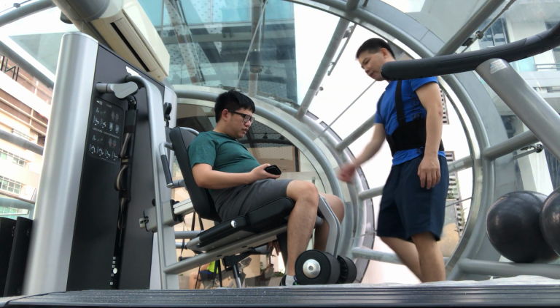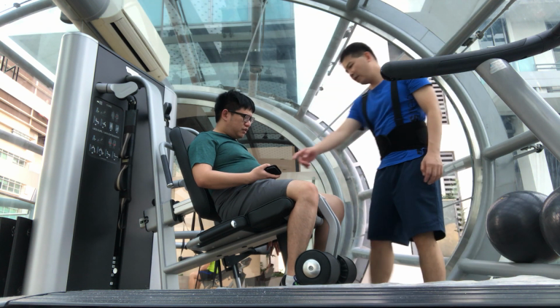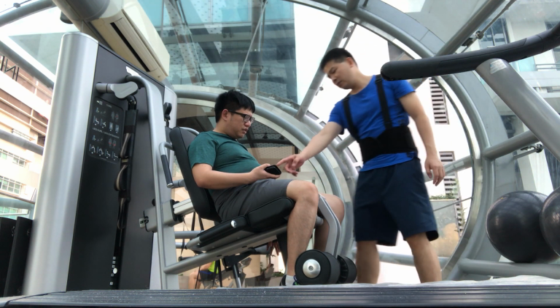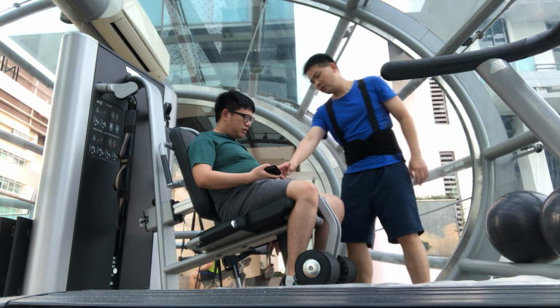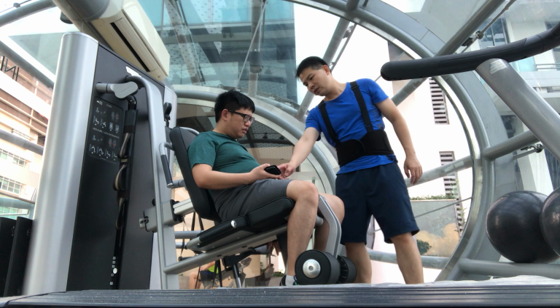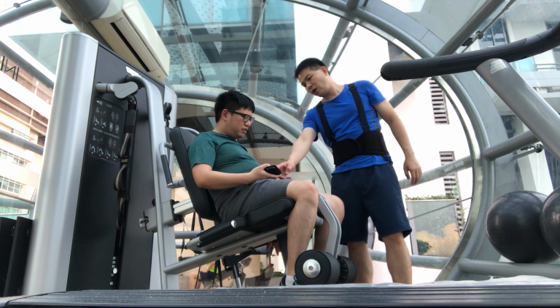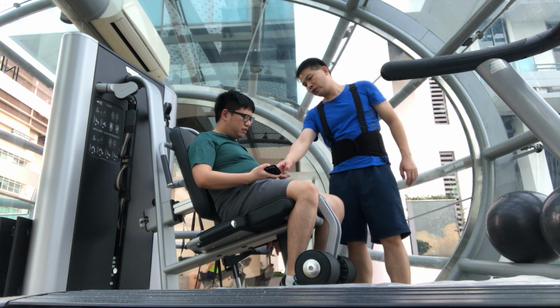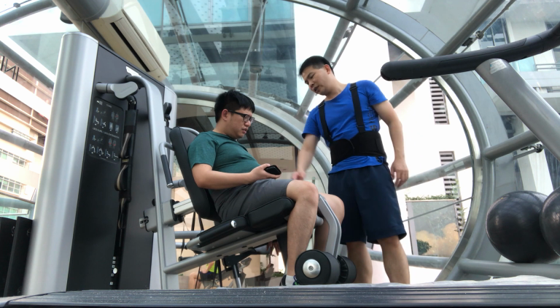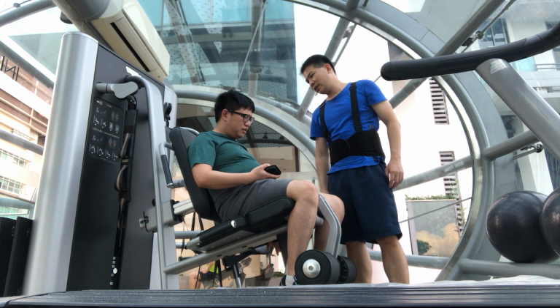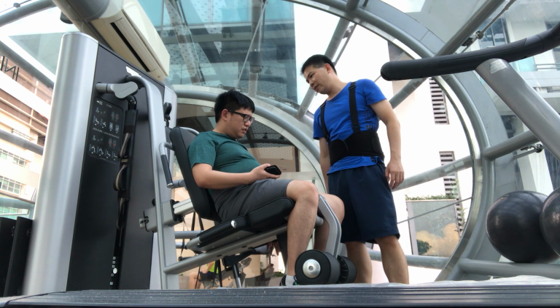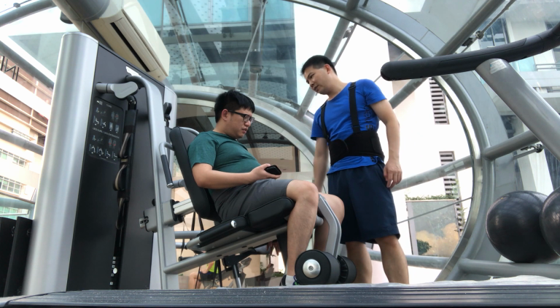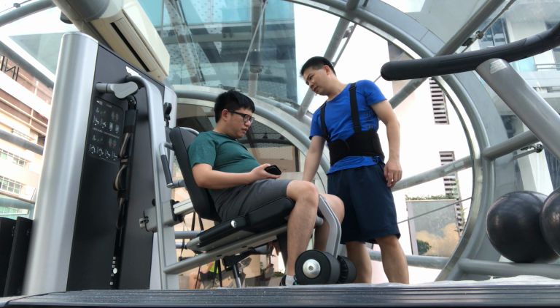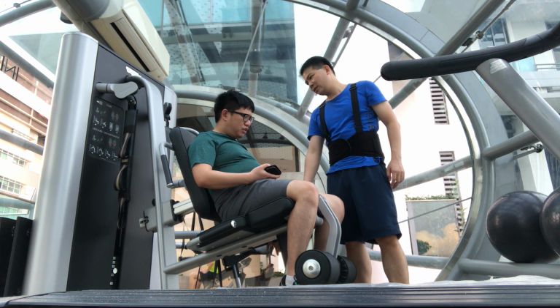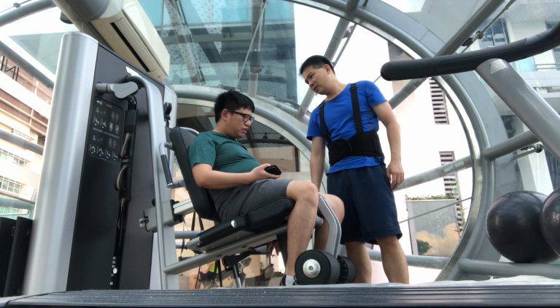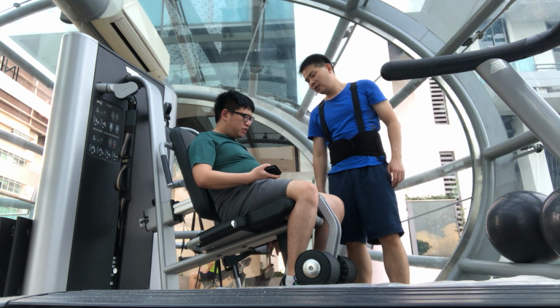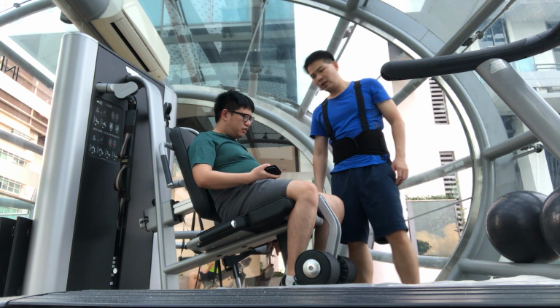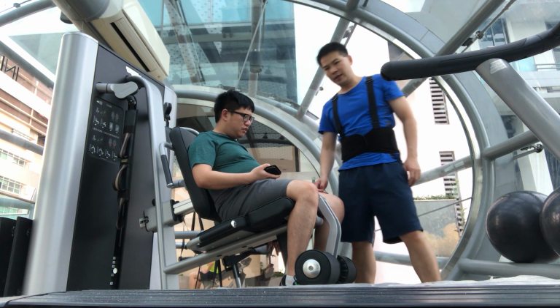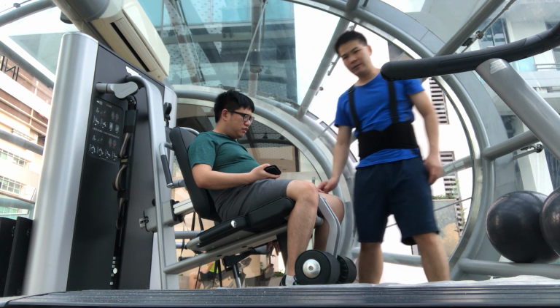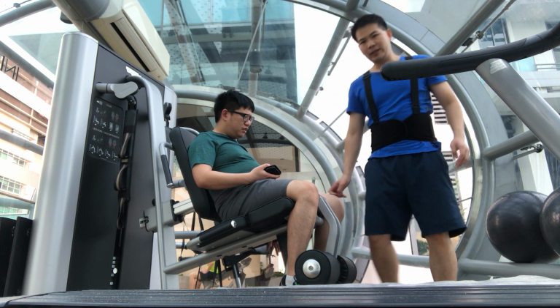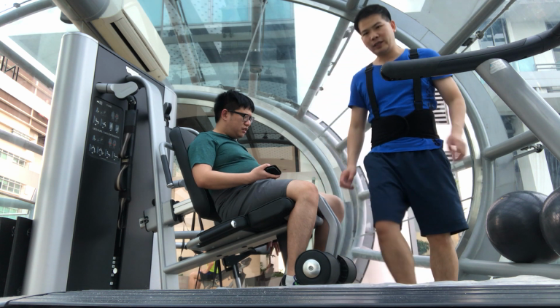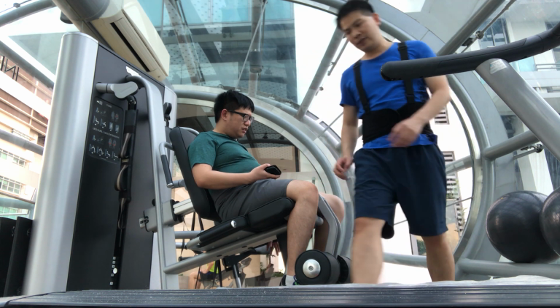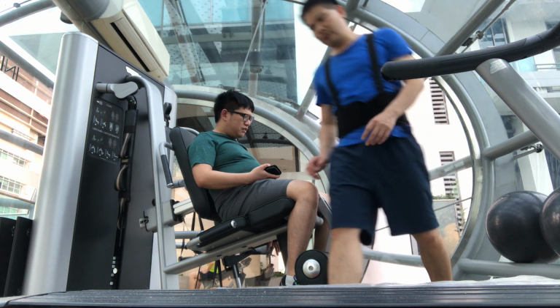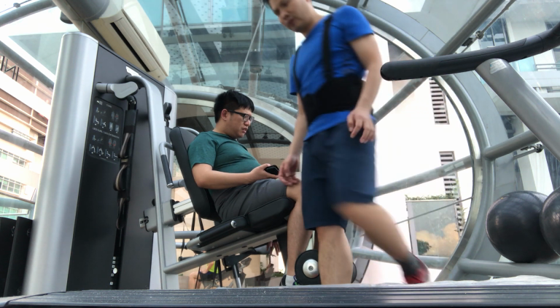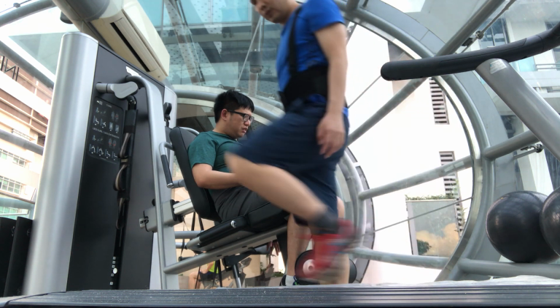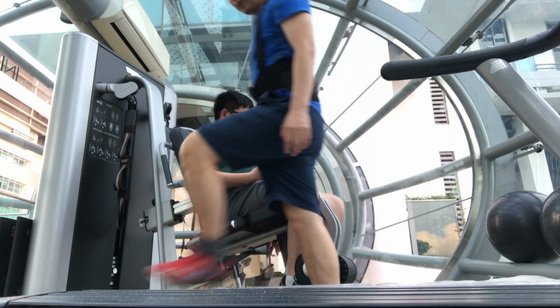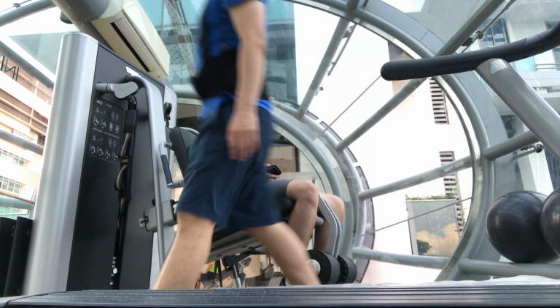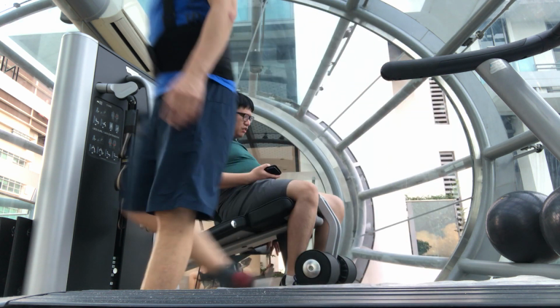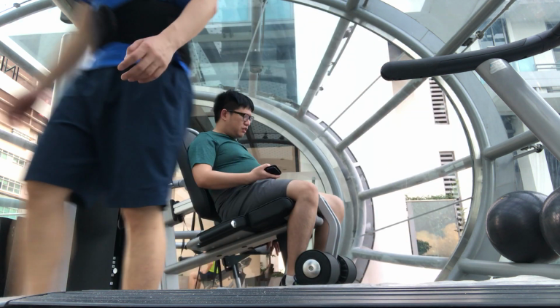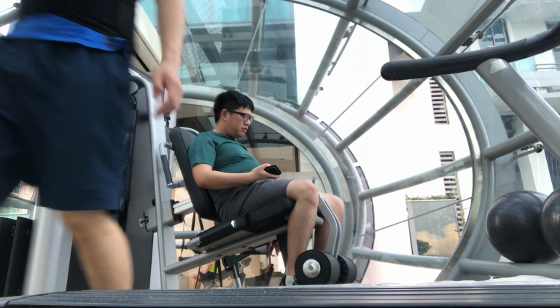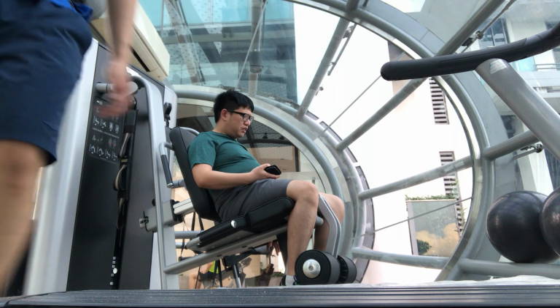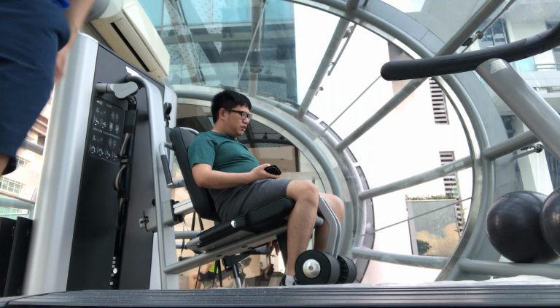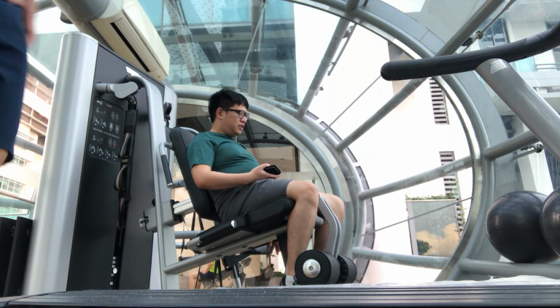Do you have a torch inside the phone? Now I check, come on.